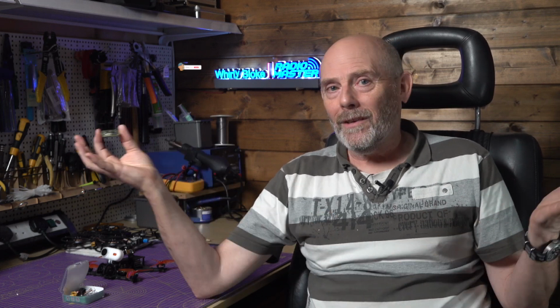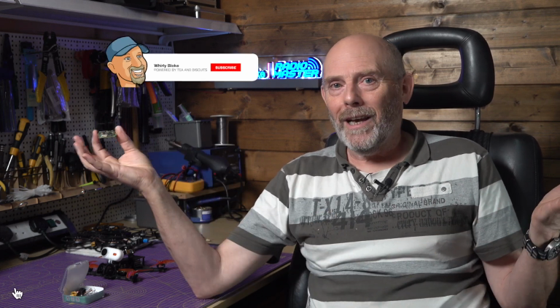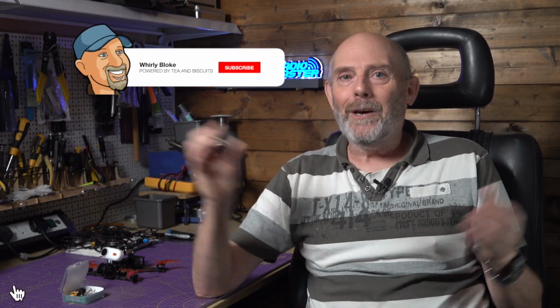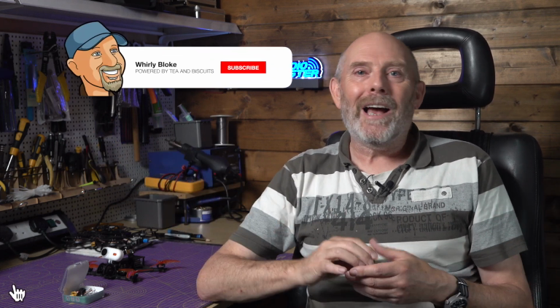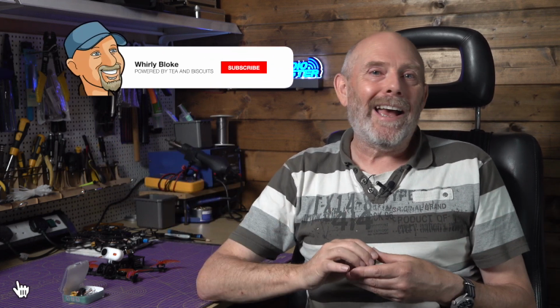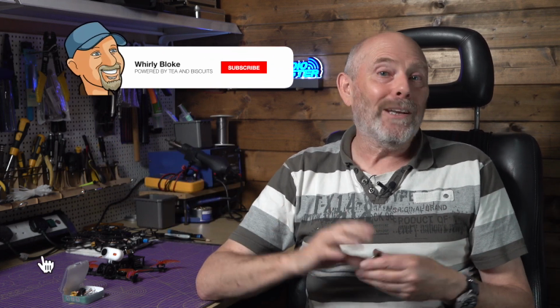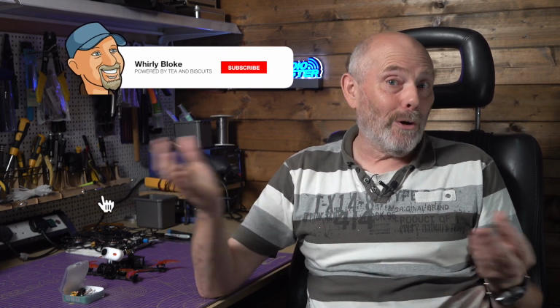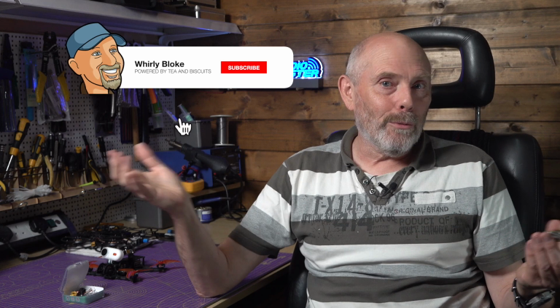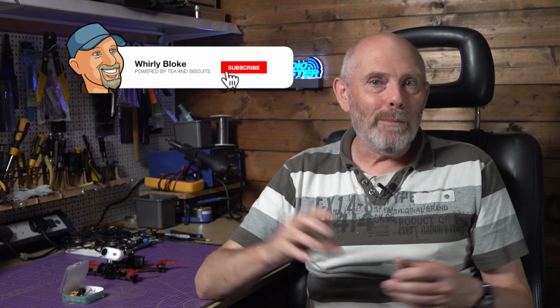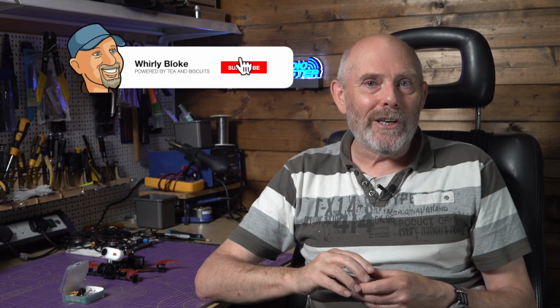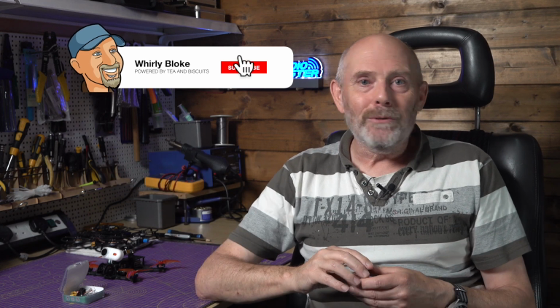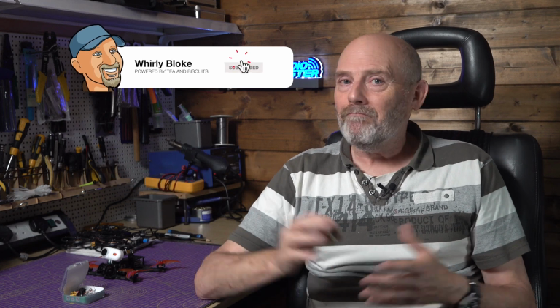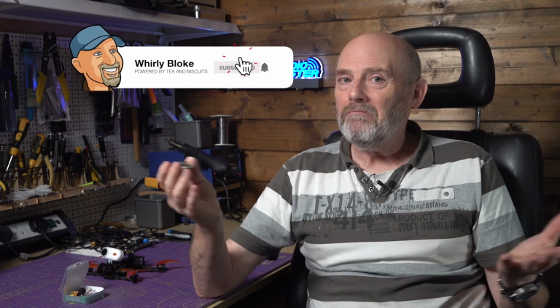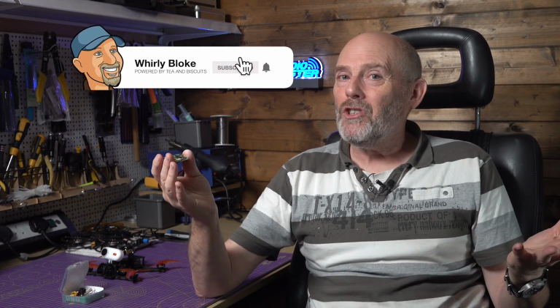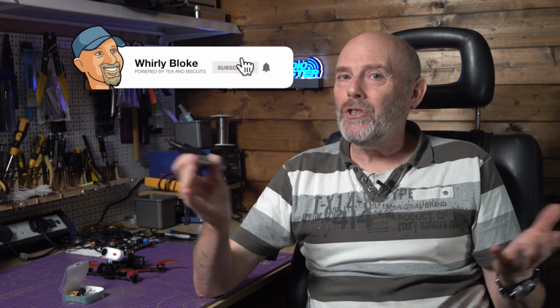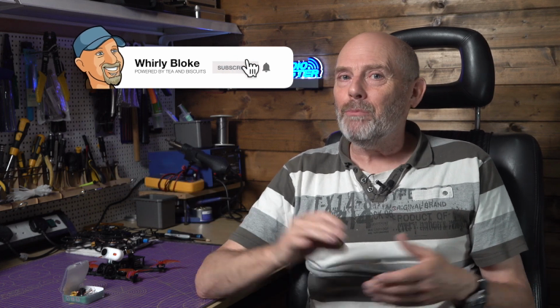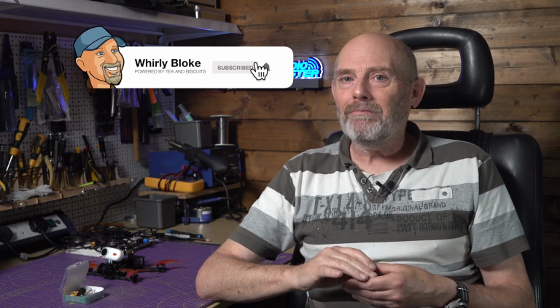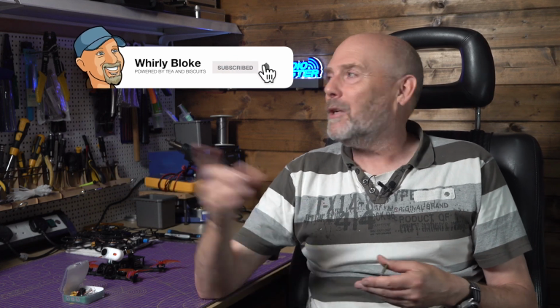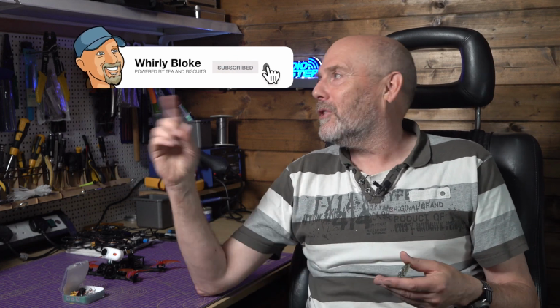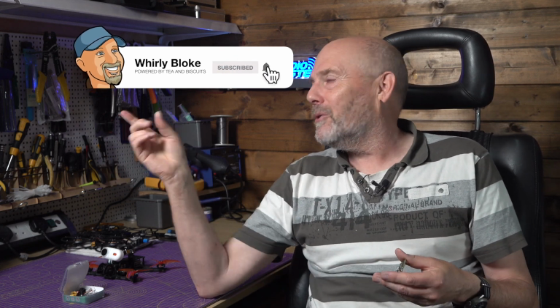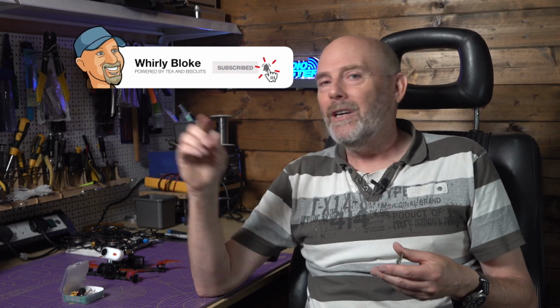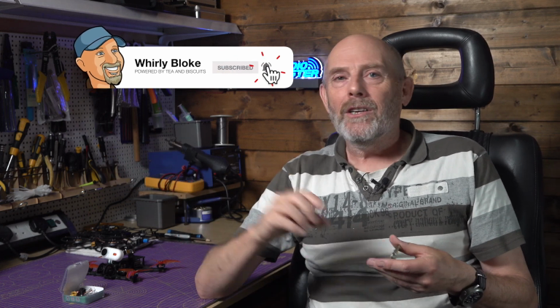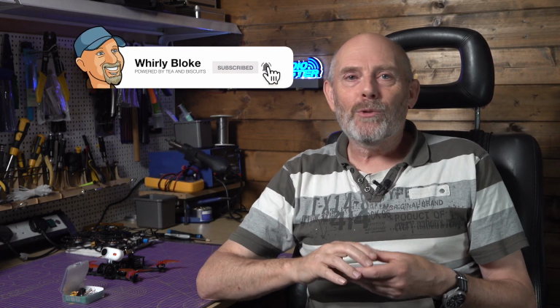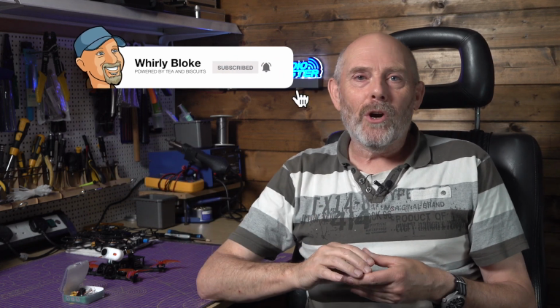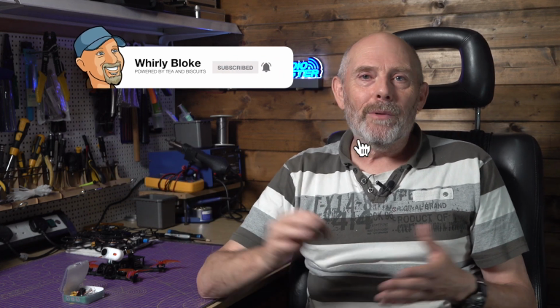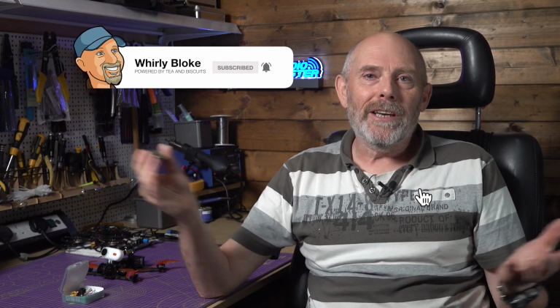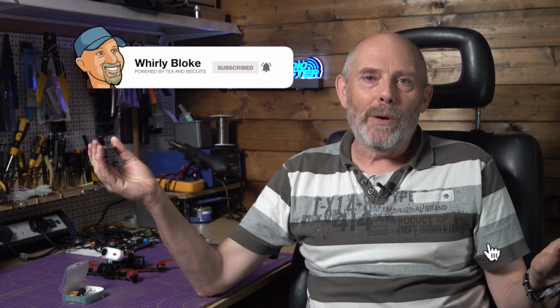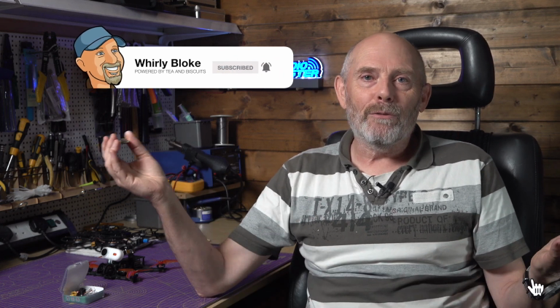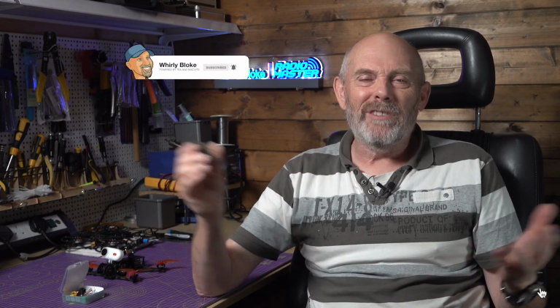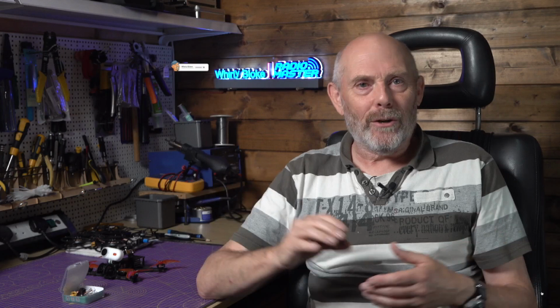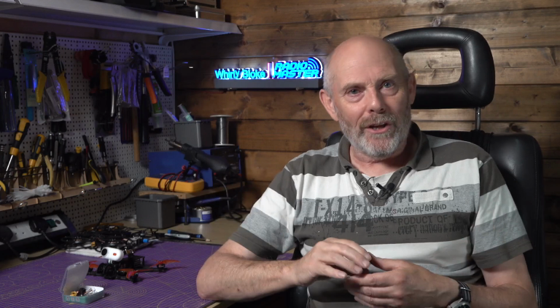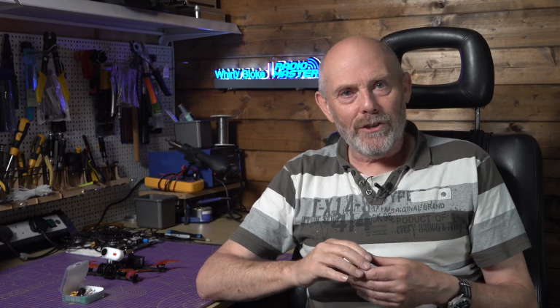Hello and welcome to the Wellyblot channel. Subscribe and hit the bell for more videos like this.